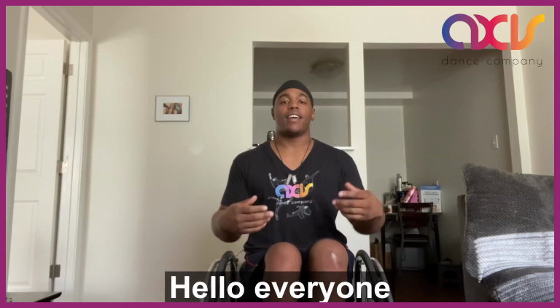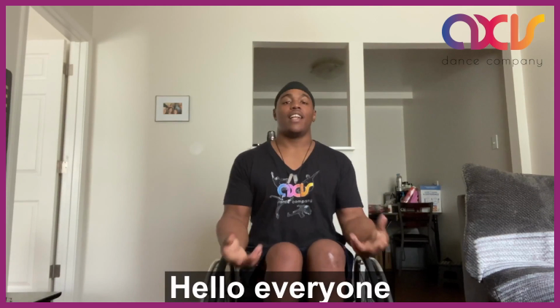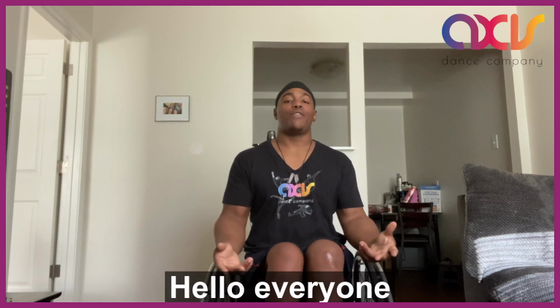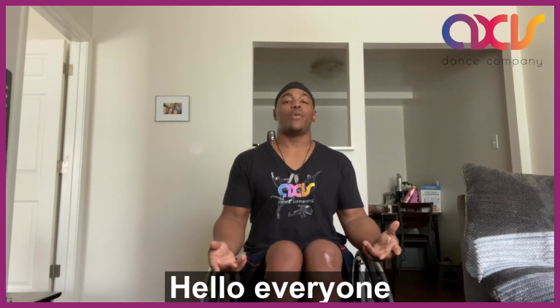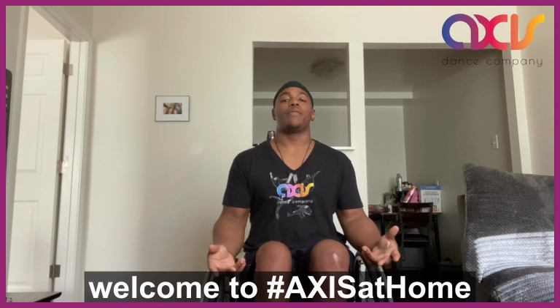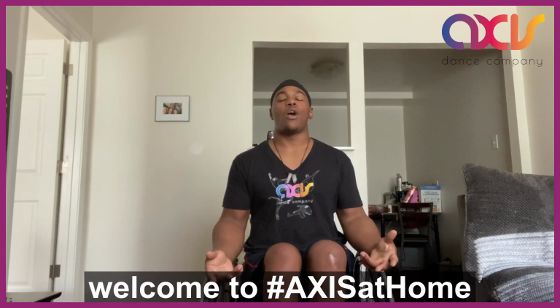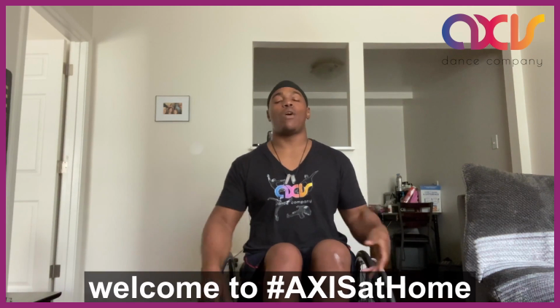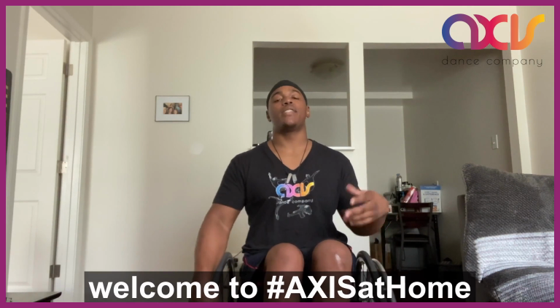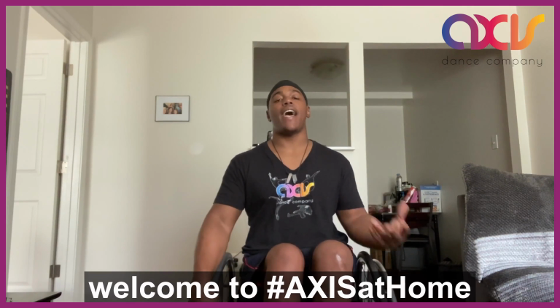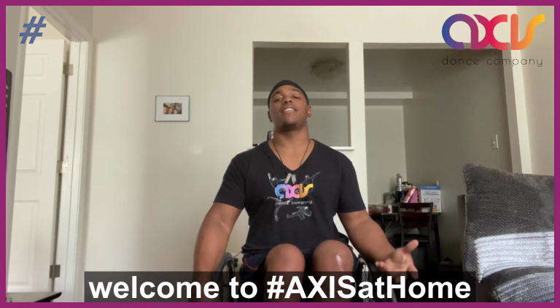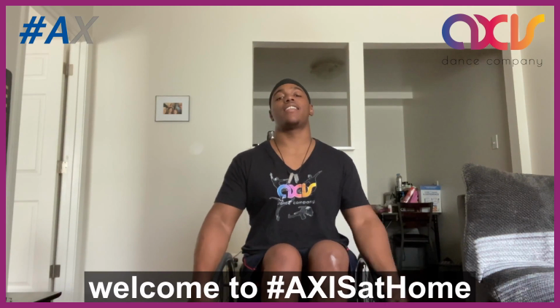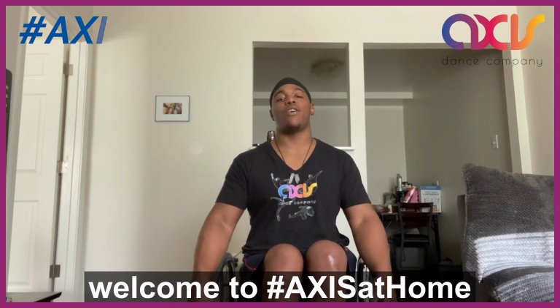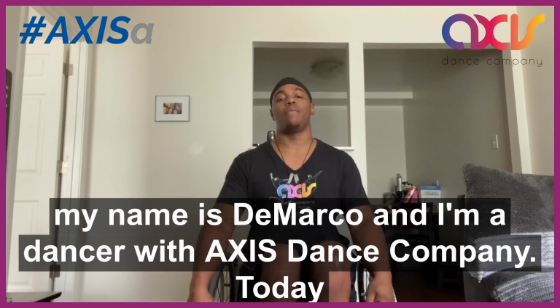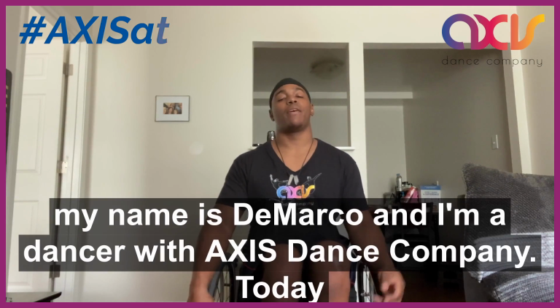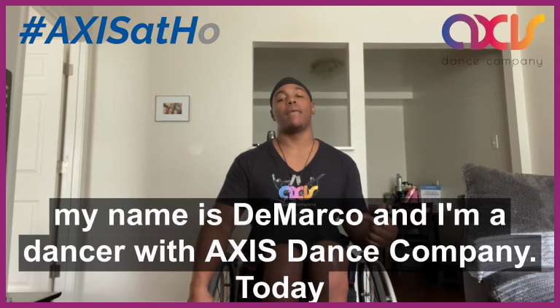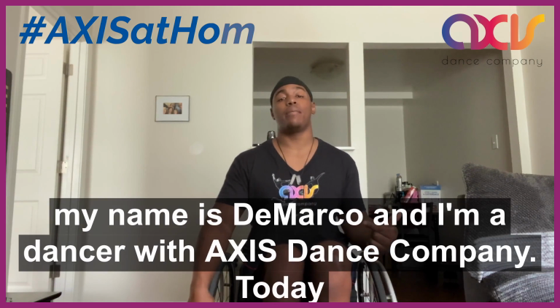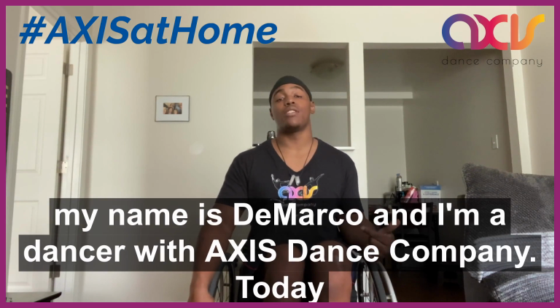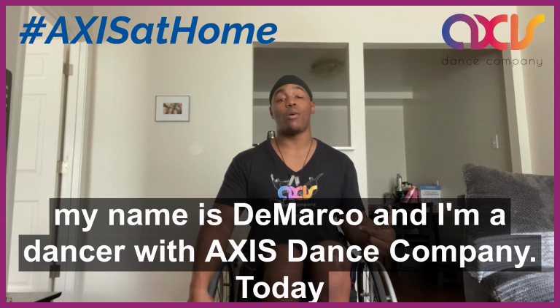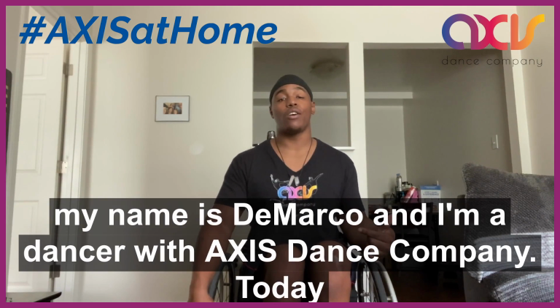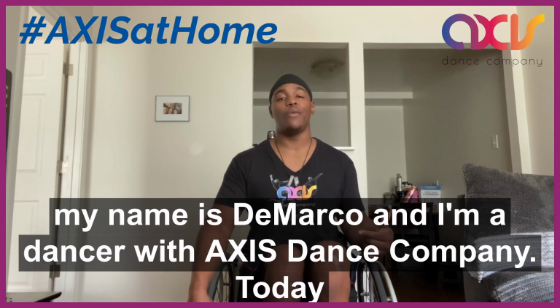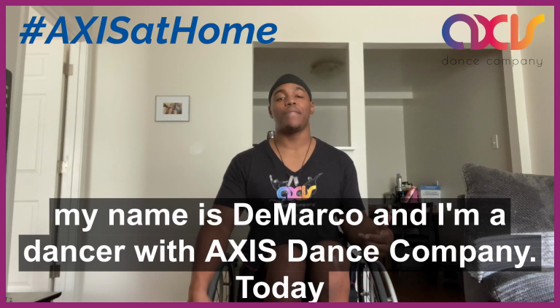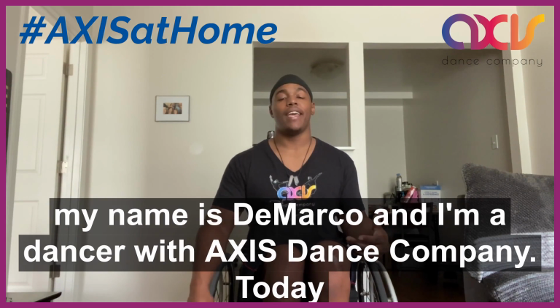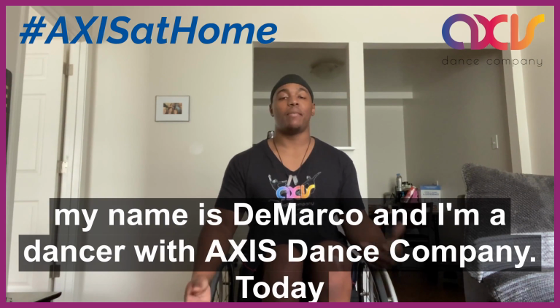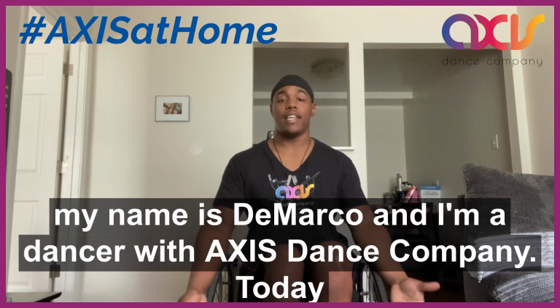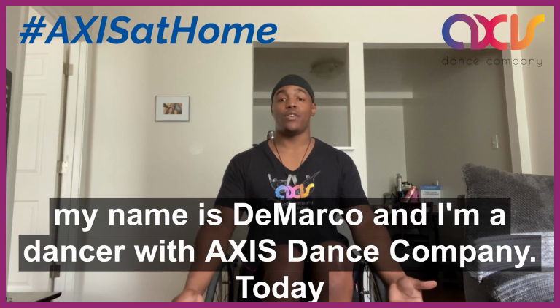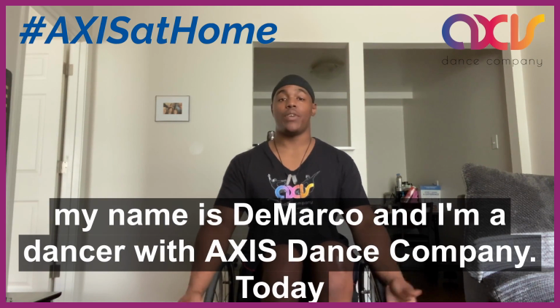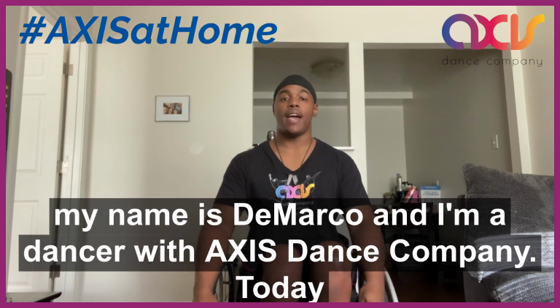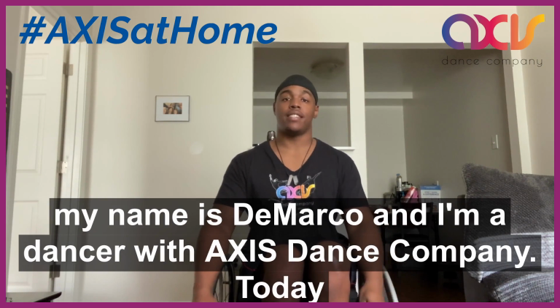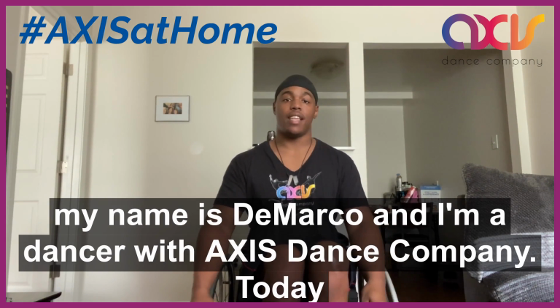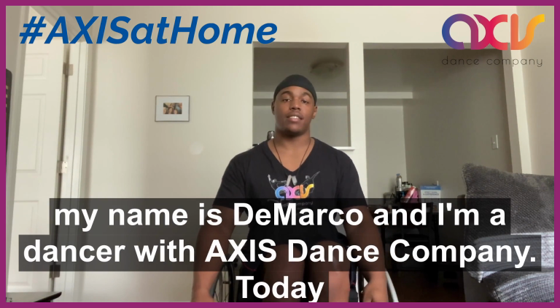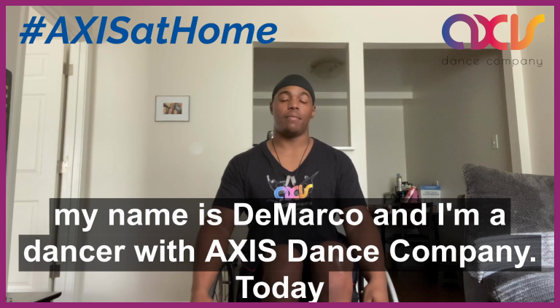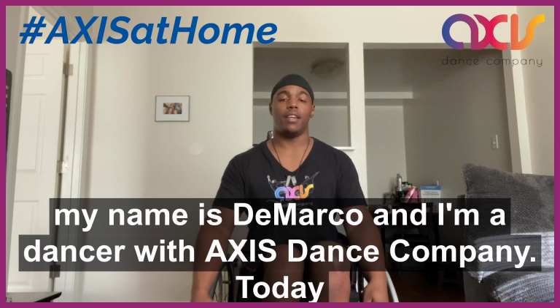Hello everyone! Welcome to Axis at Home. My name is DeMarco and I'm a dancer with Axis Dance Company.